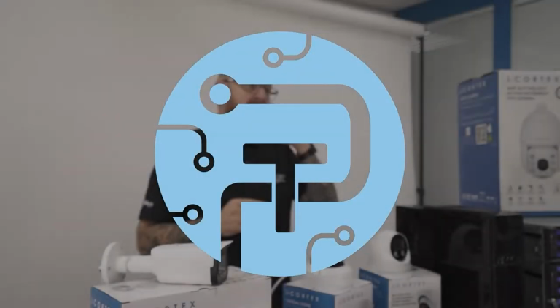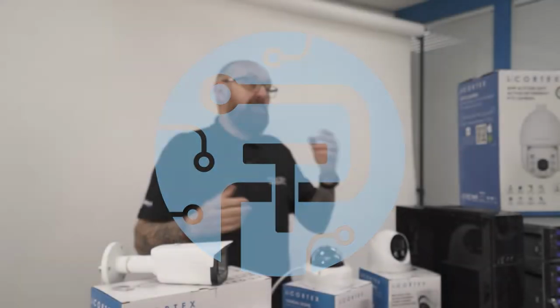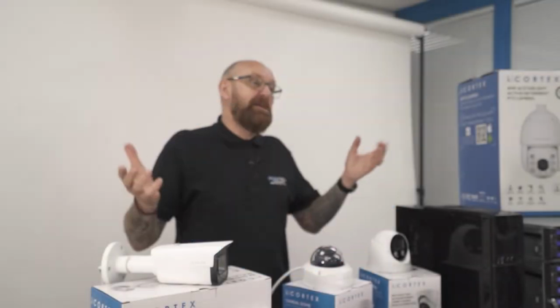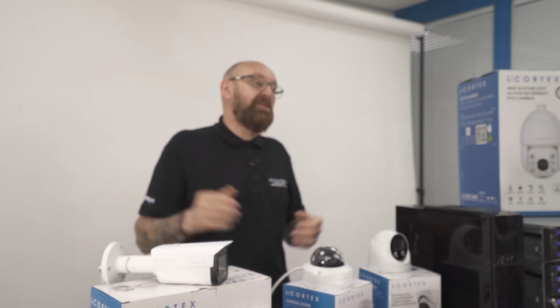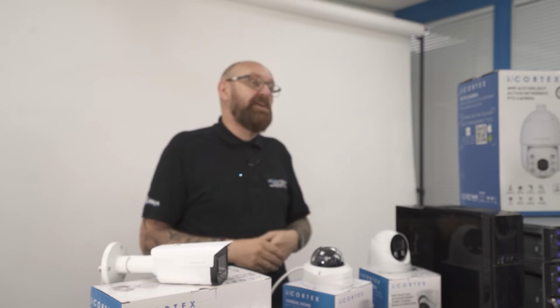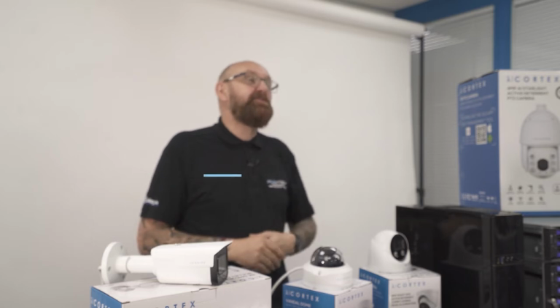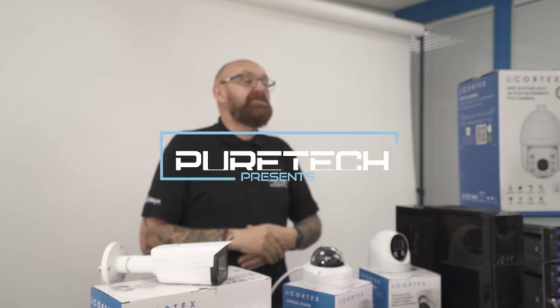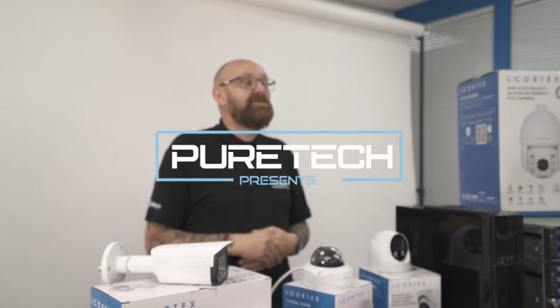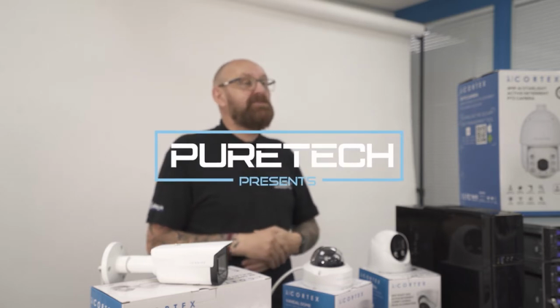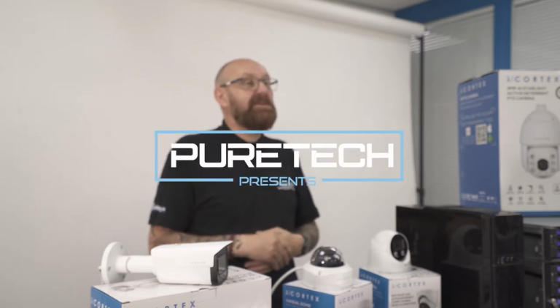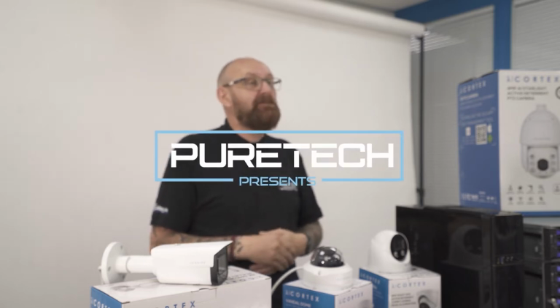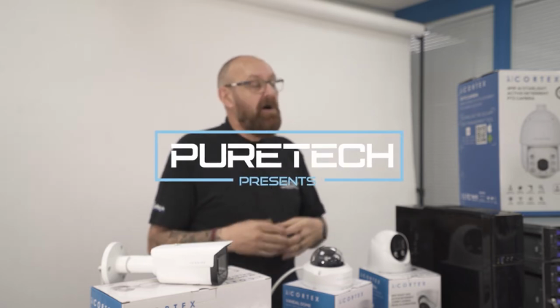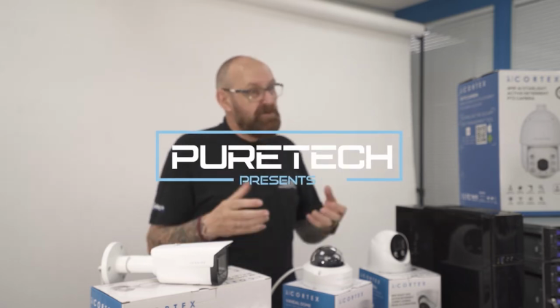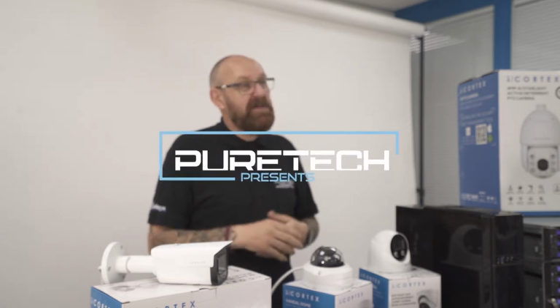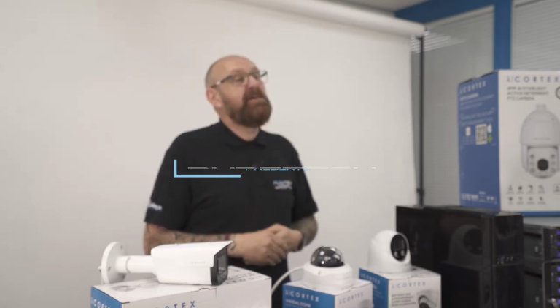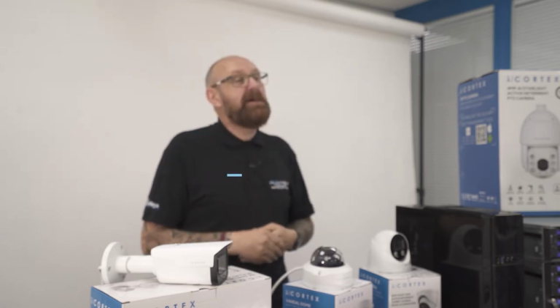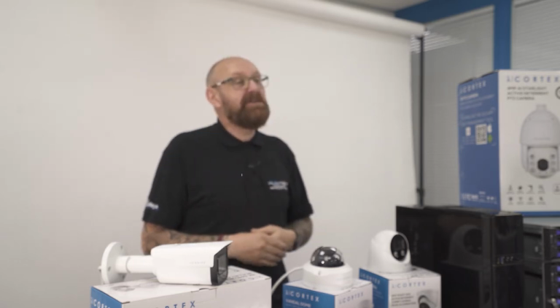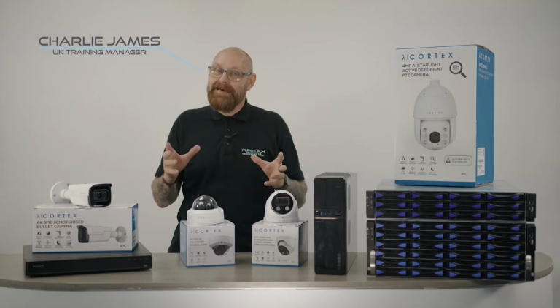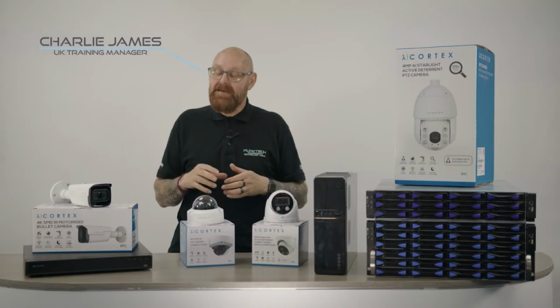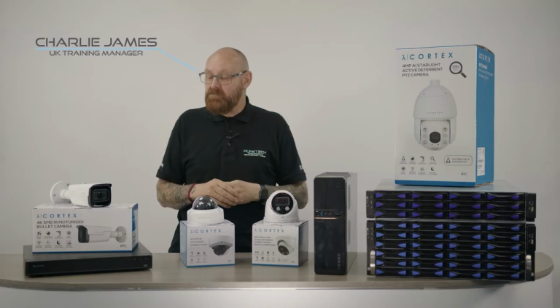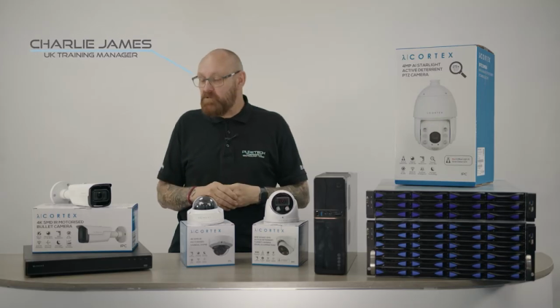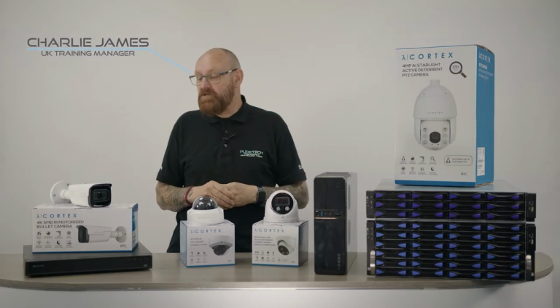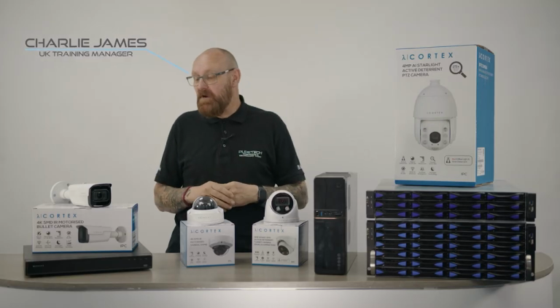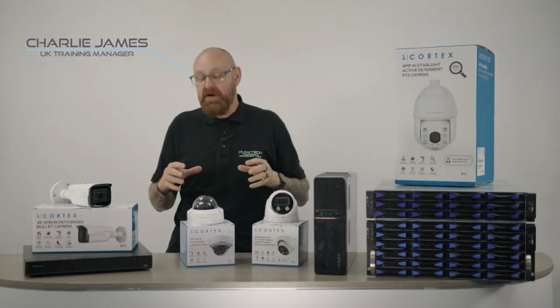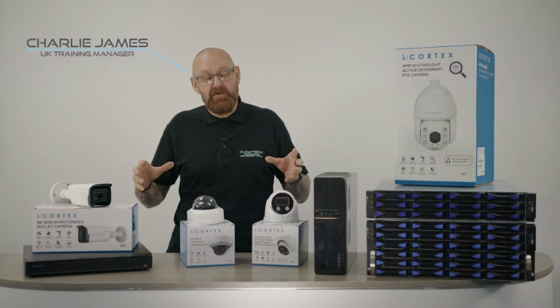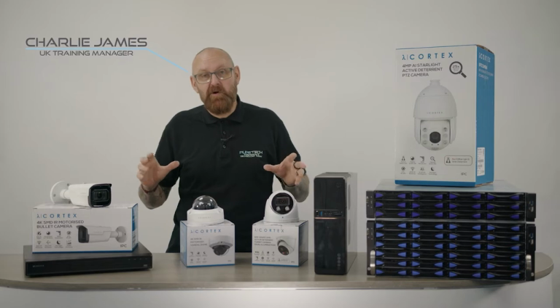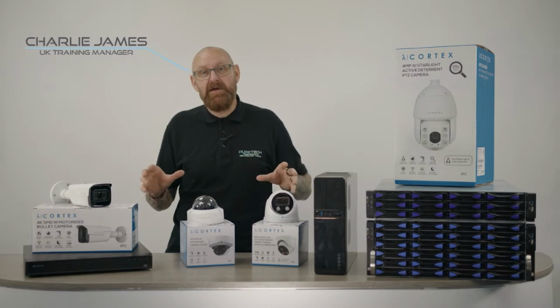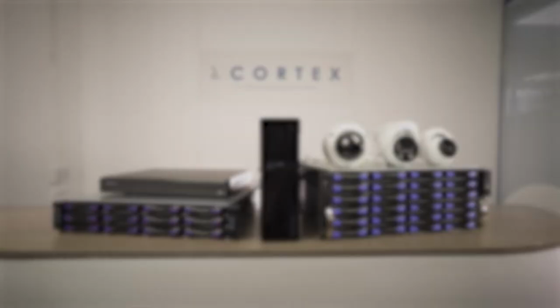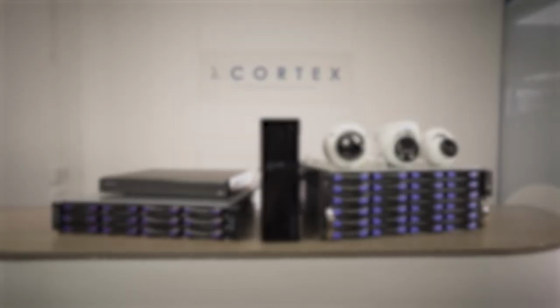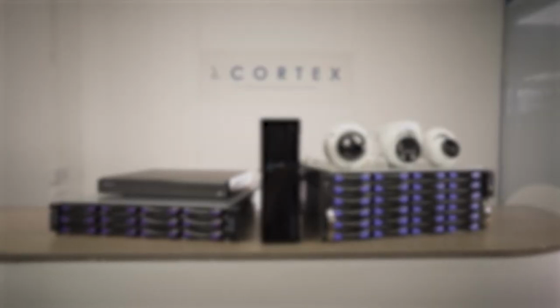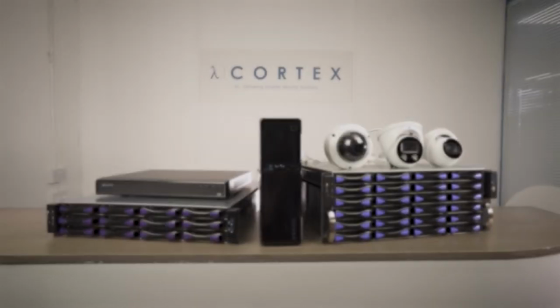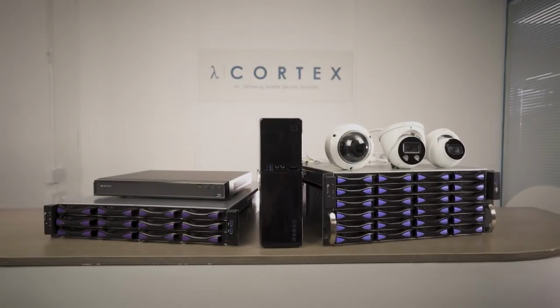Hello, my name is Charlie James from PureTech Security. I'm the UK training manager and today I'm talking to you about the long-awaited Cortex range.